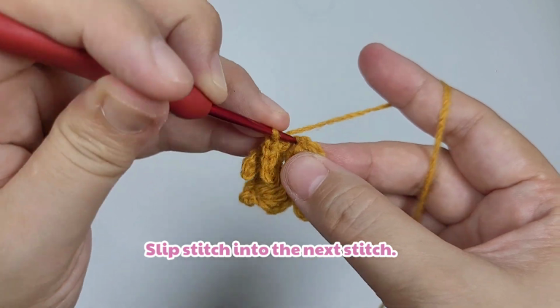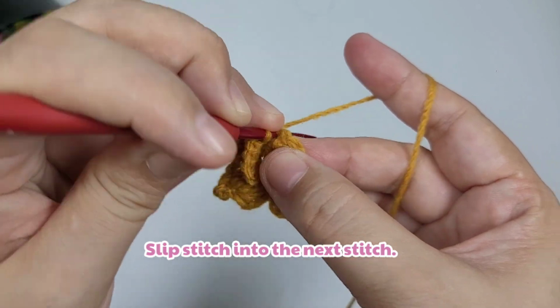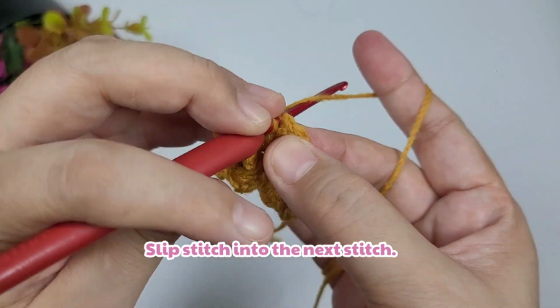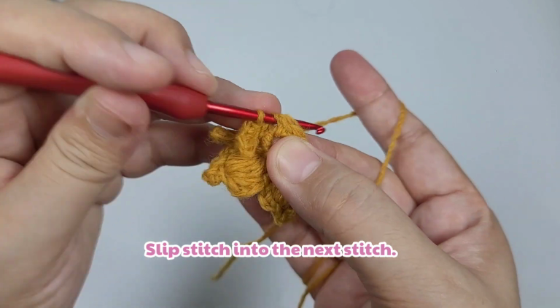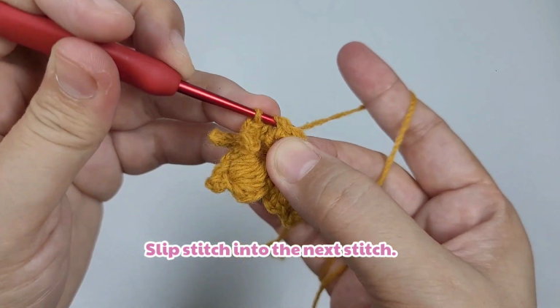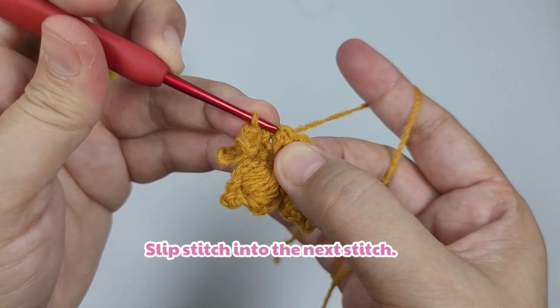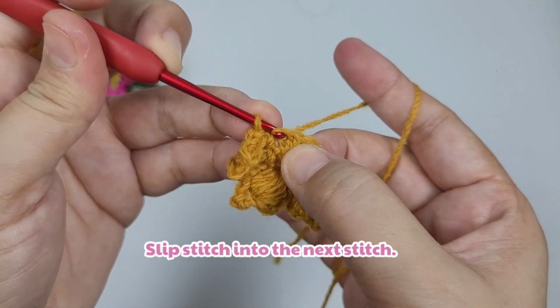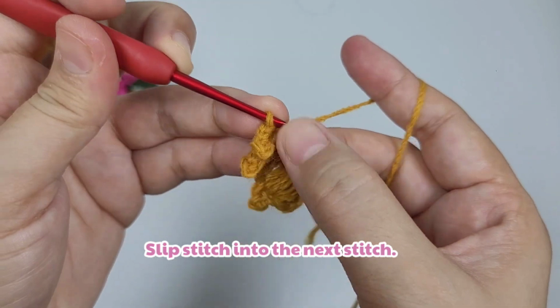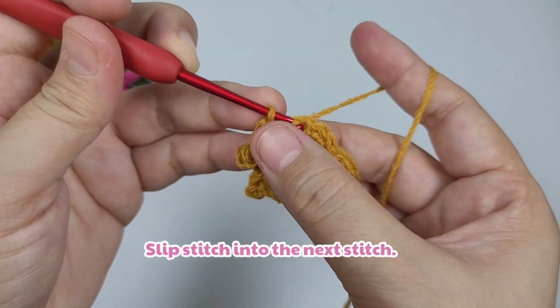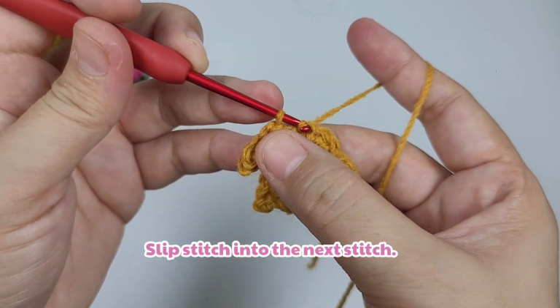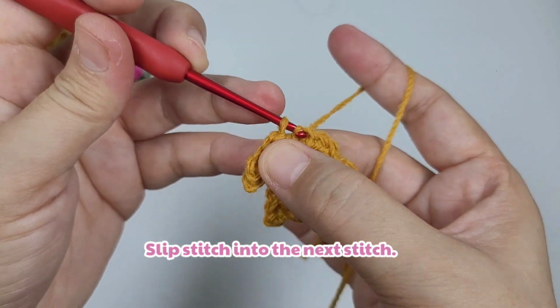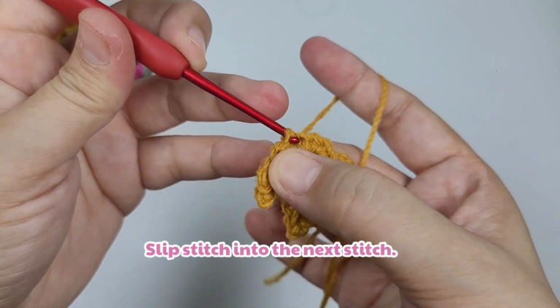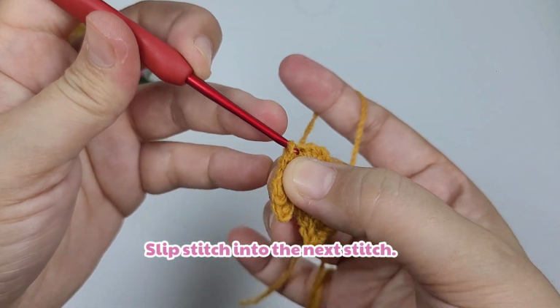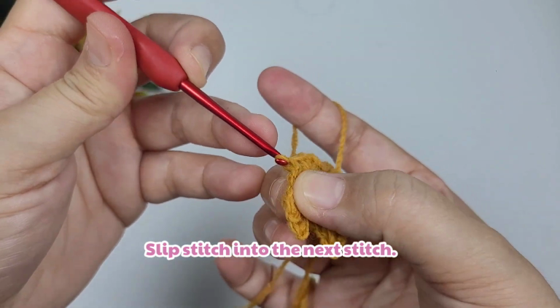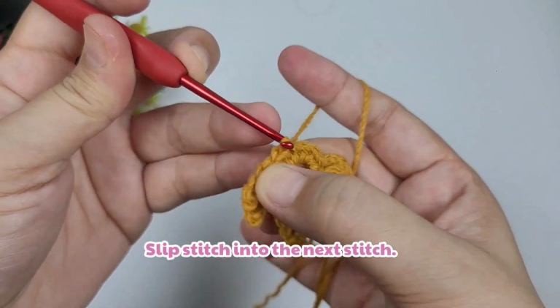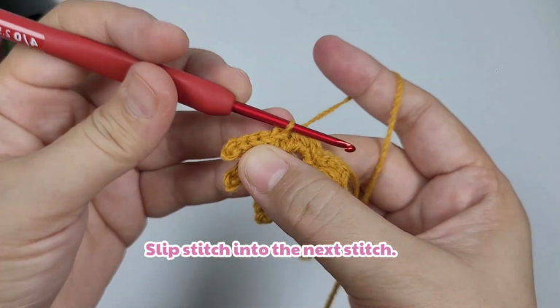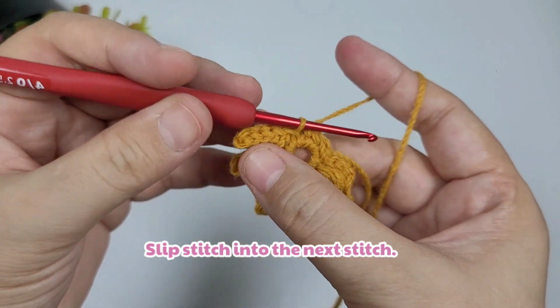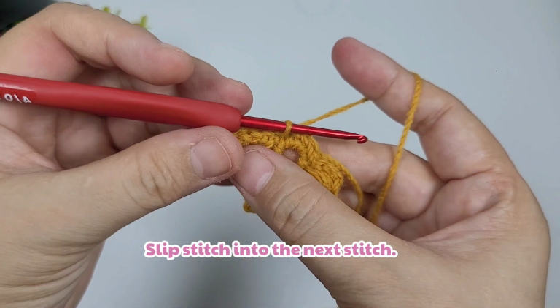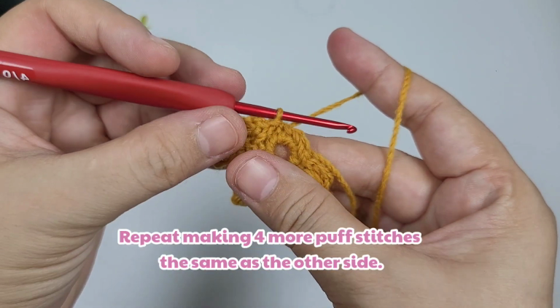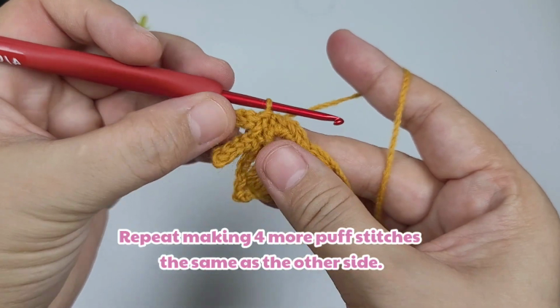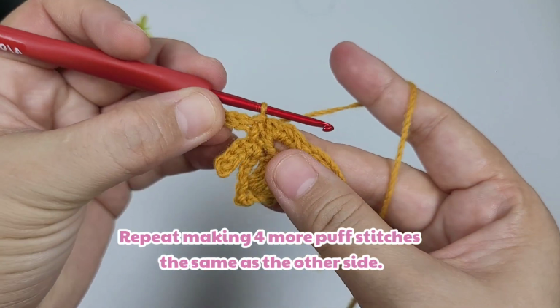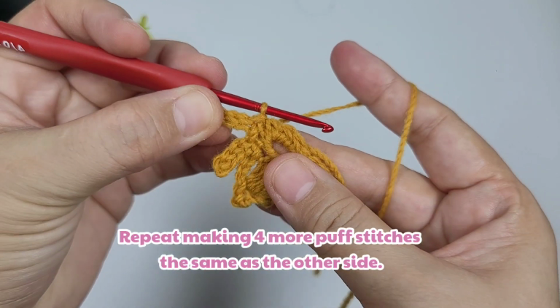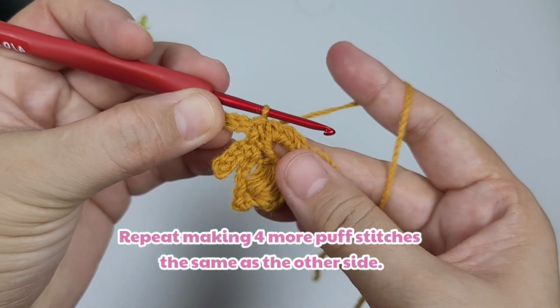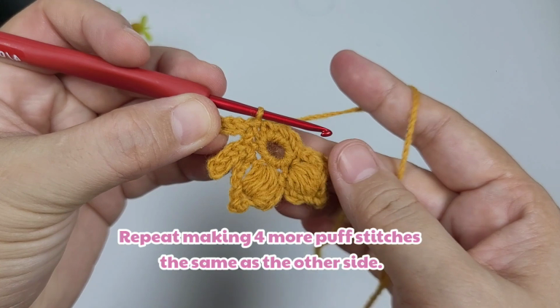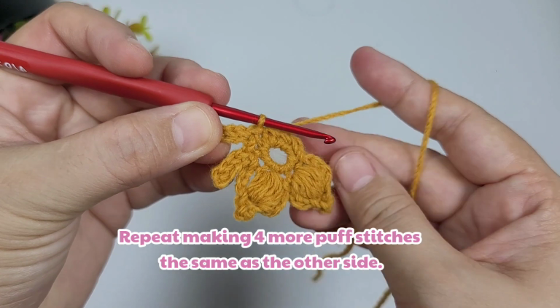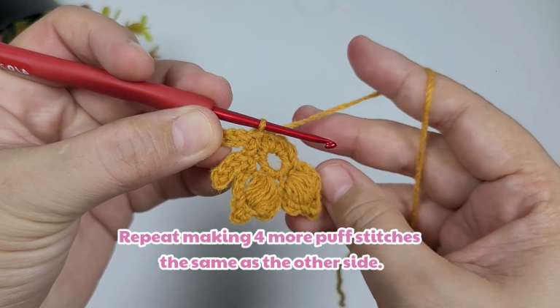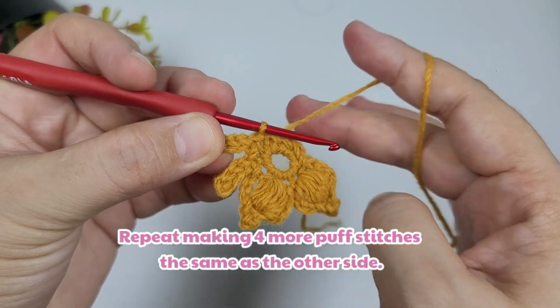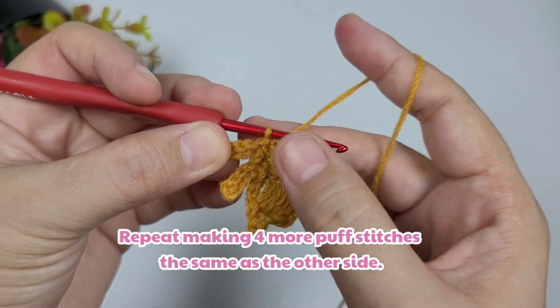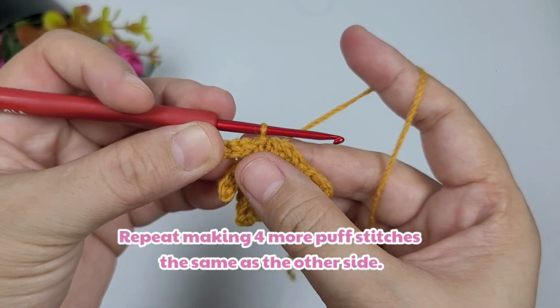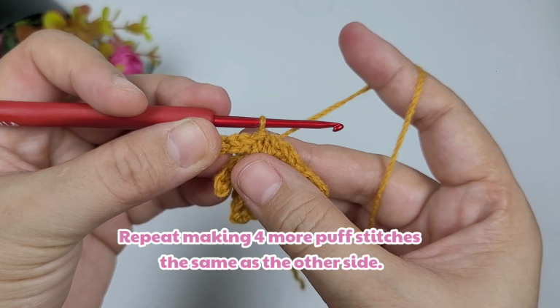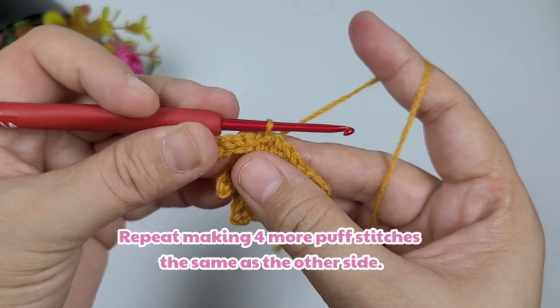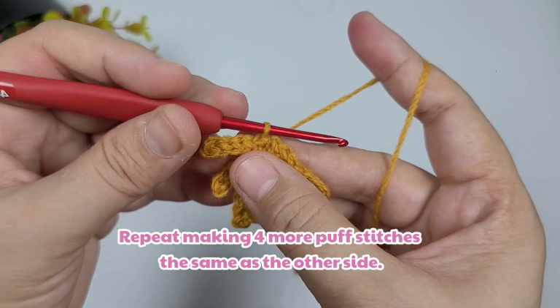Once done, we're going to make two more puff stitches to complete our butterfly.